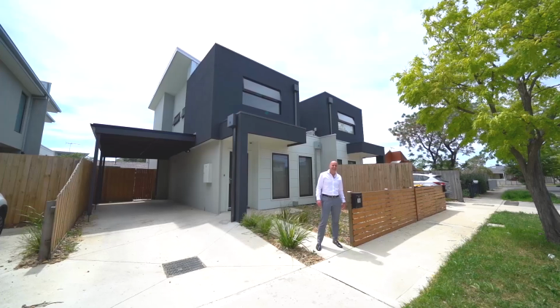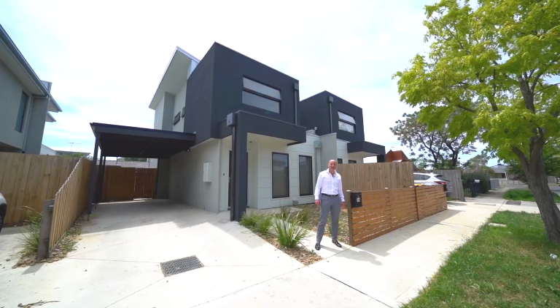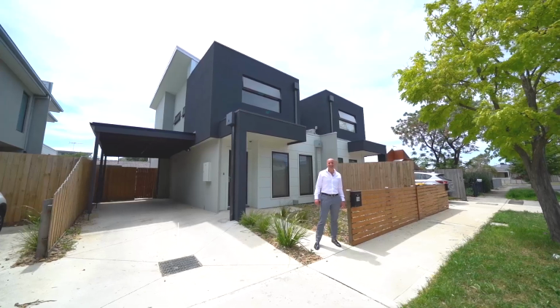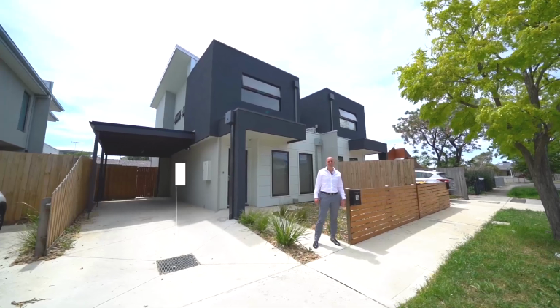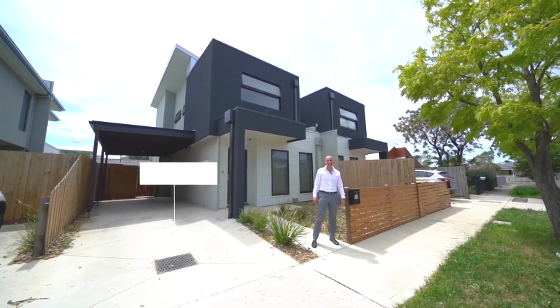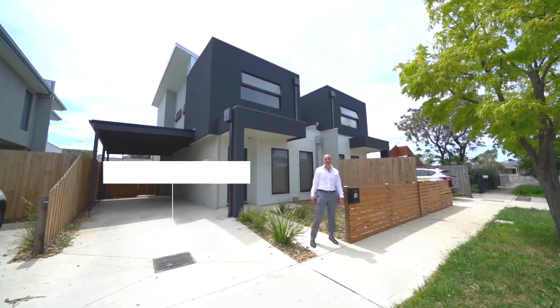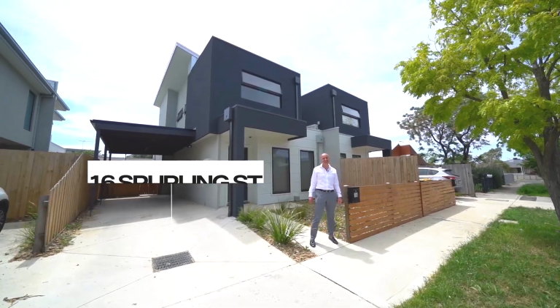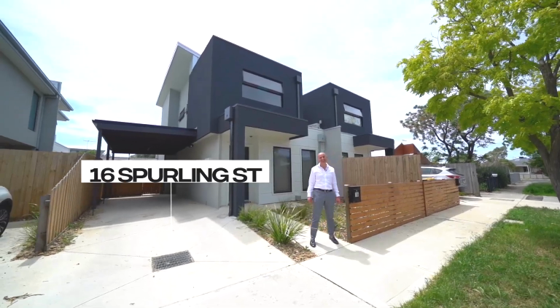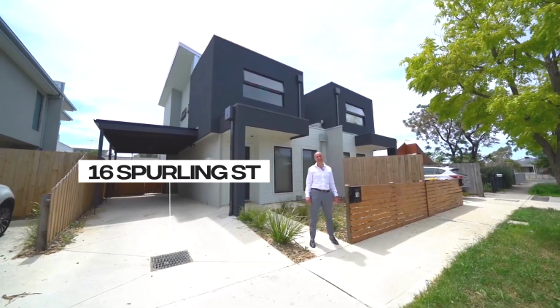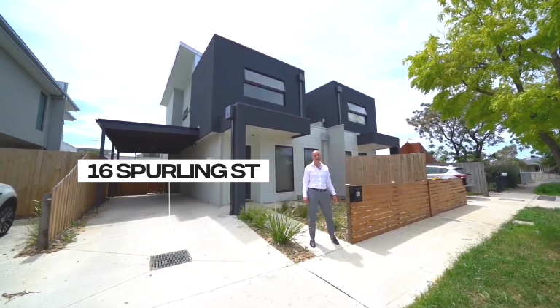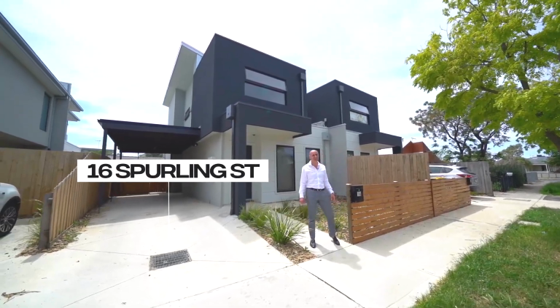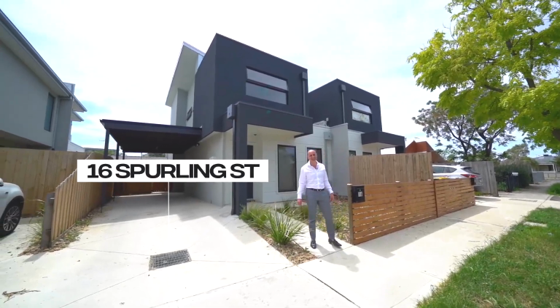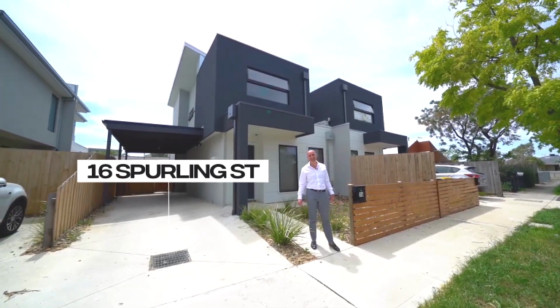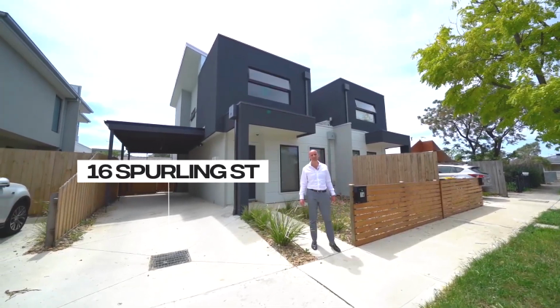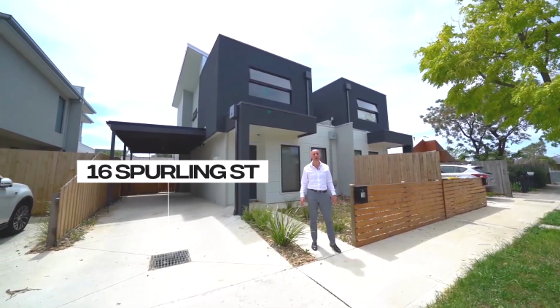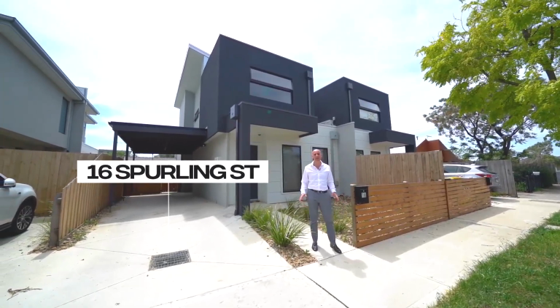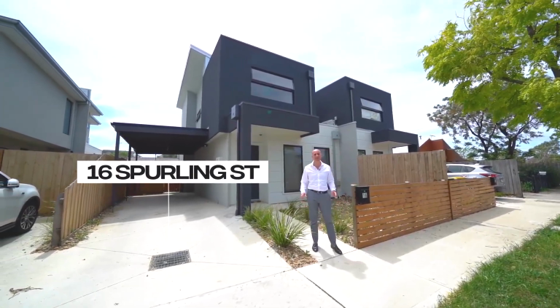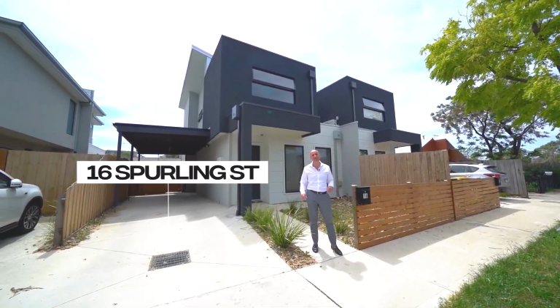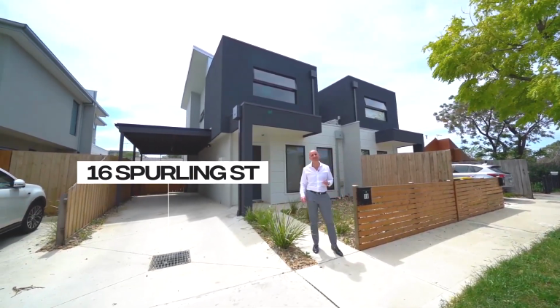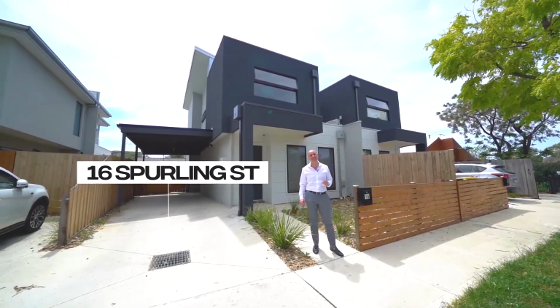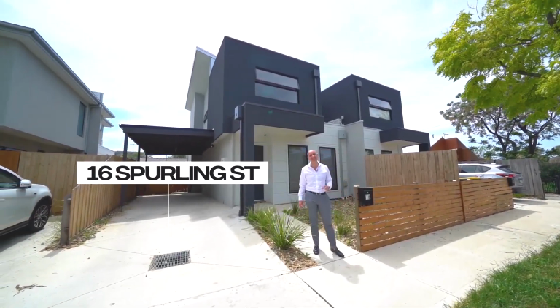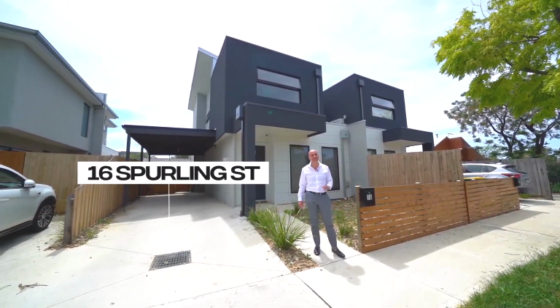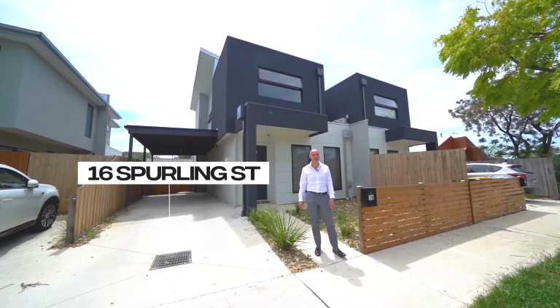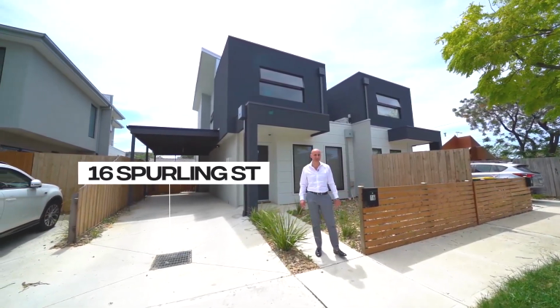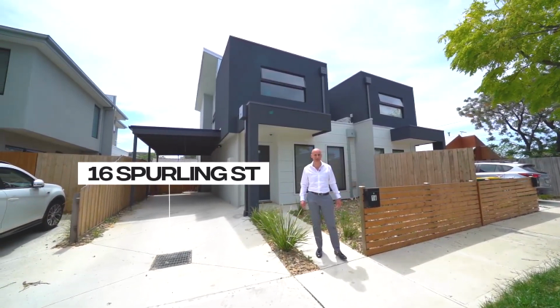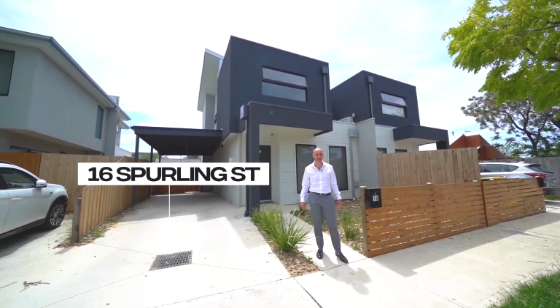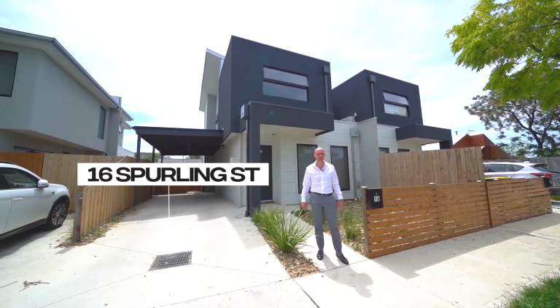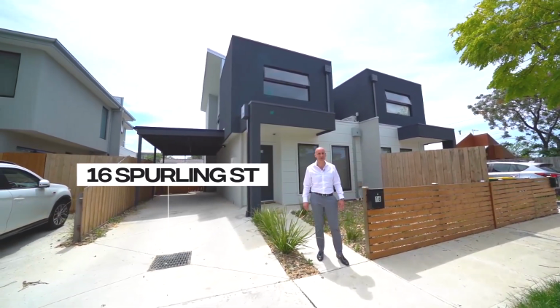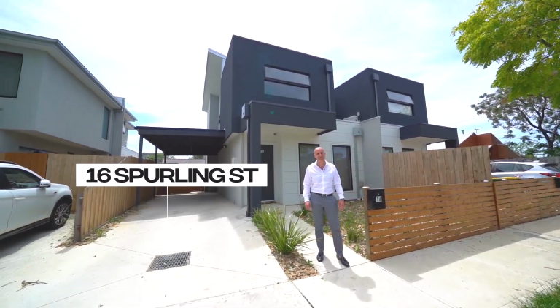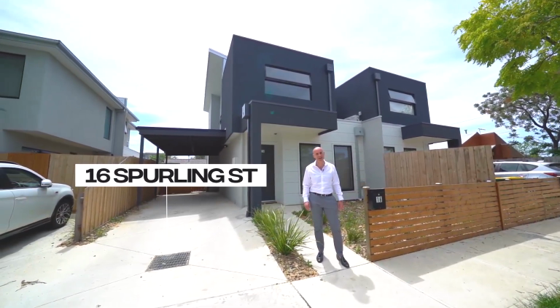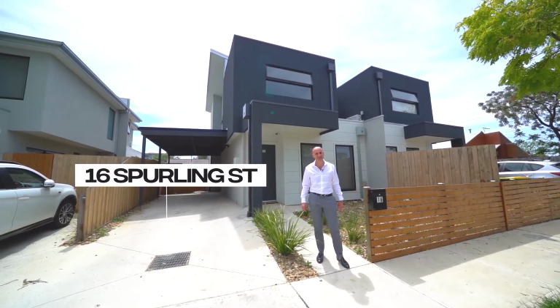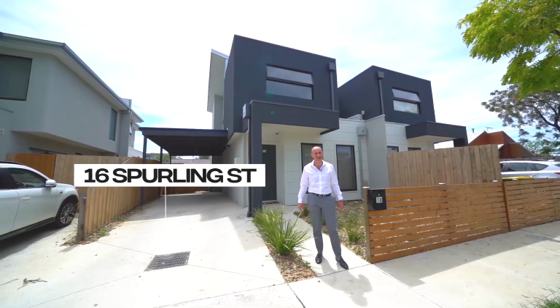Hi guys, Nicholas from Nicholas Scott Real Estate. Welcome to 16 Sperling Street in Maidstone.